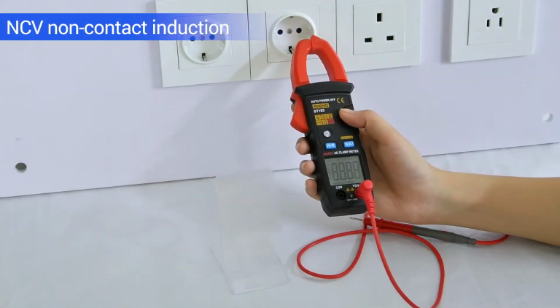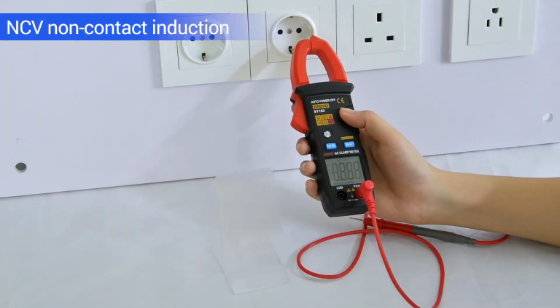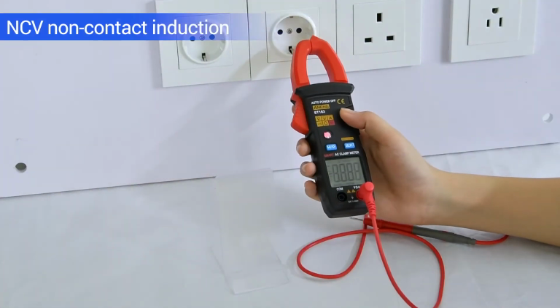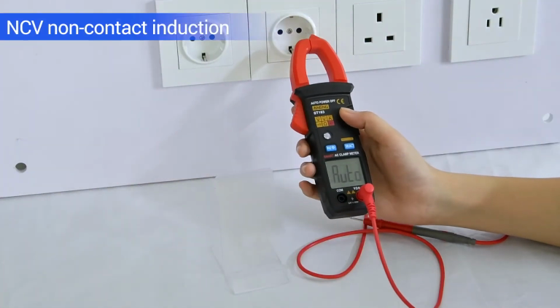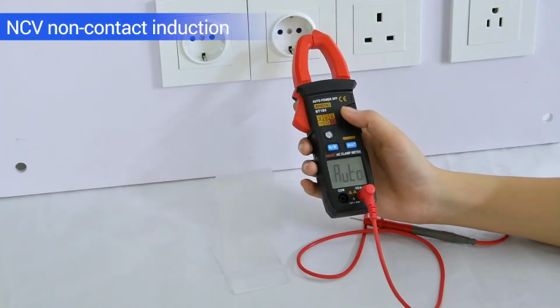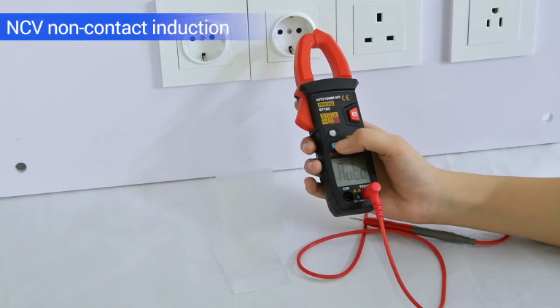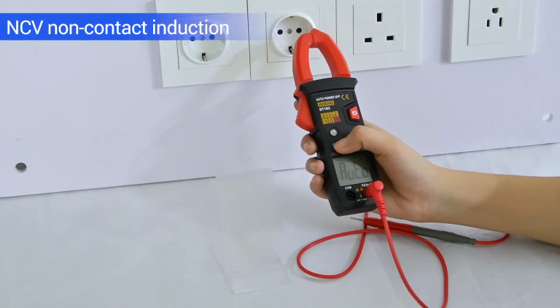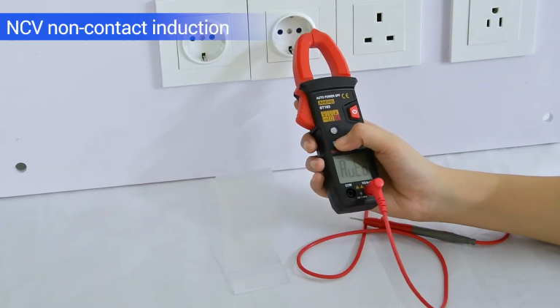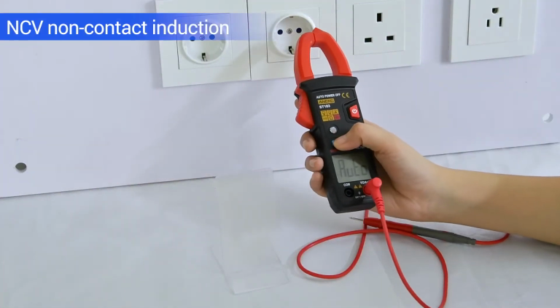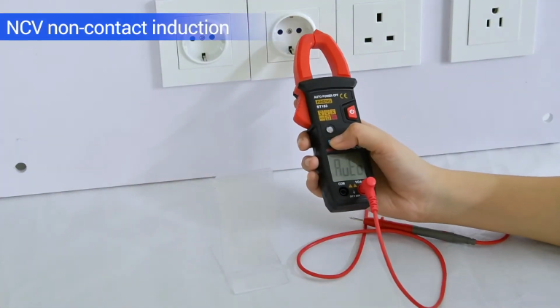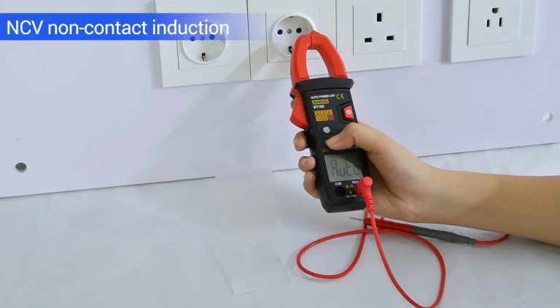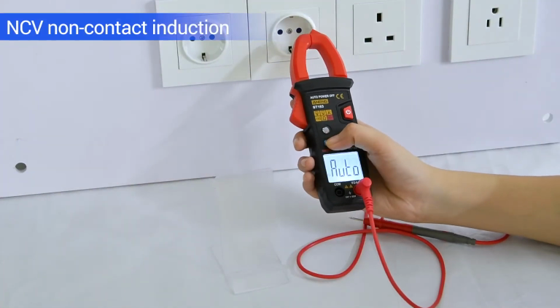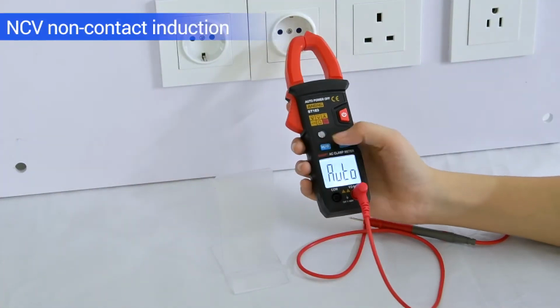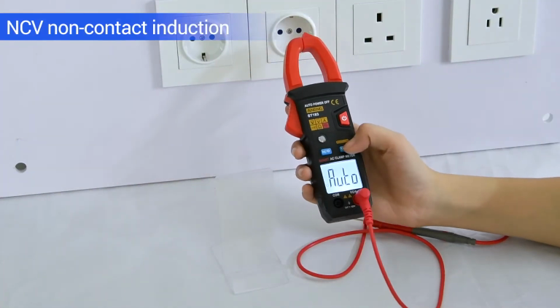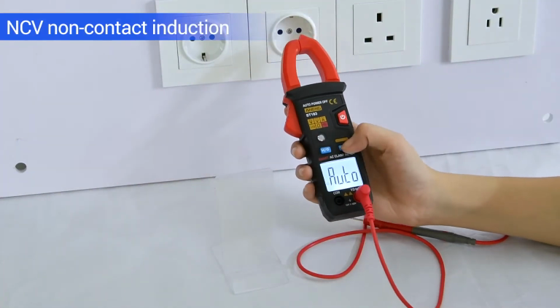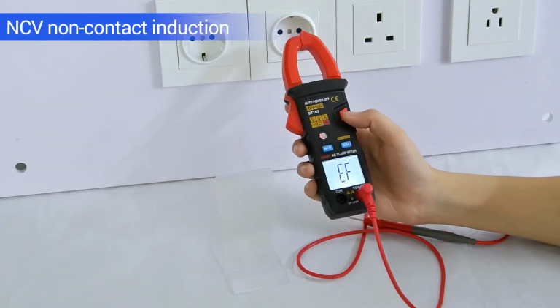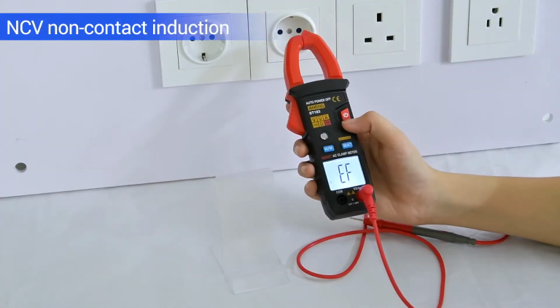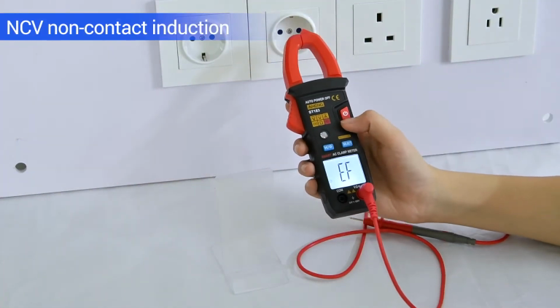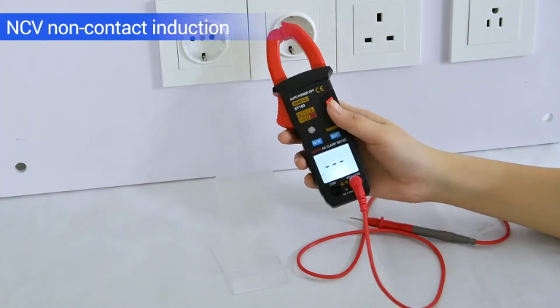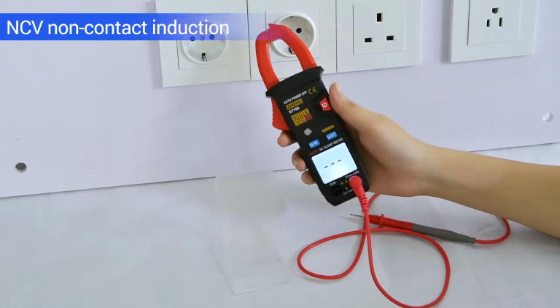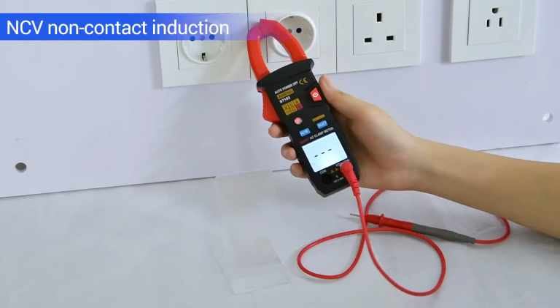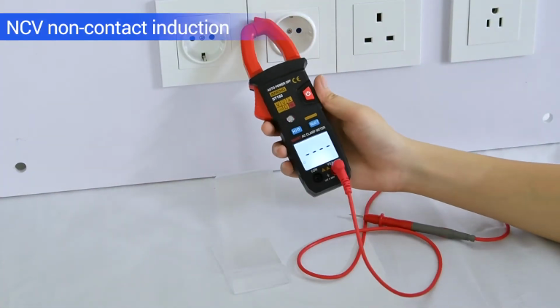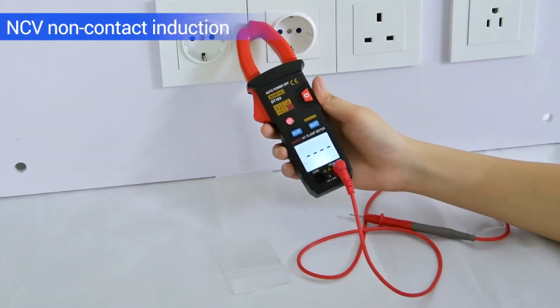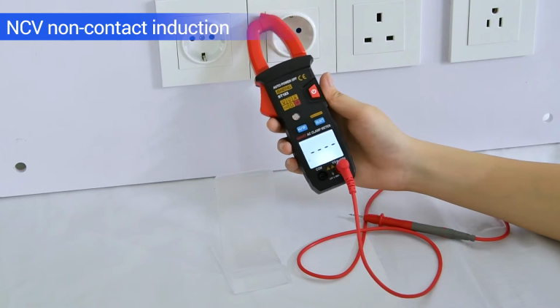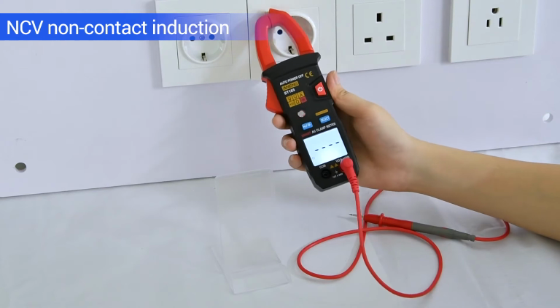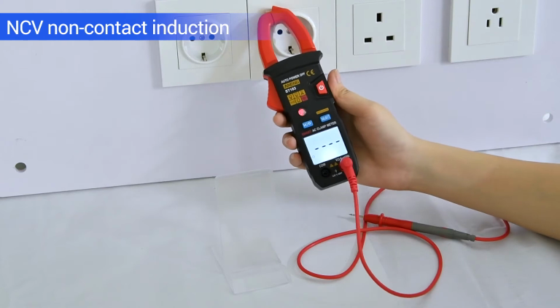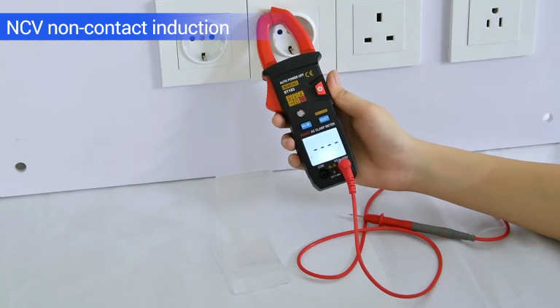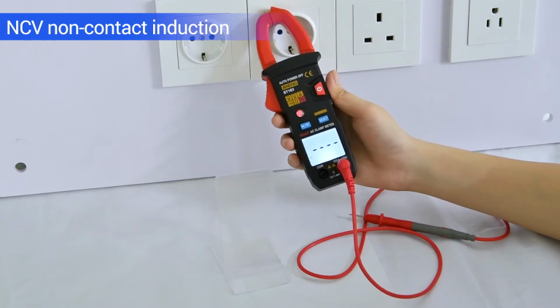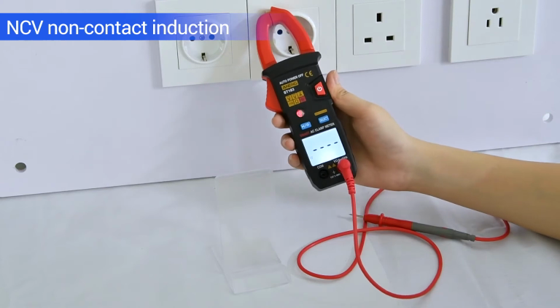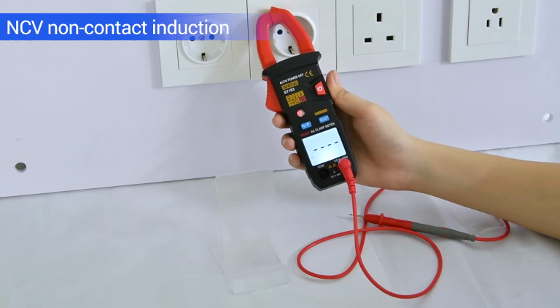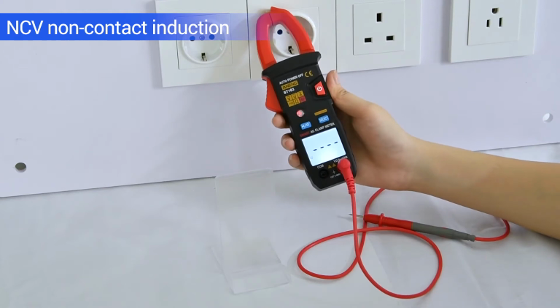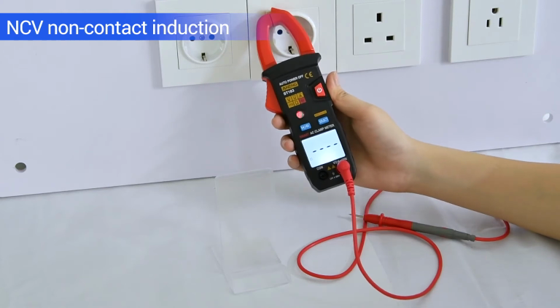NCV non-contact induction: emits a sound when voltage is sensed.